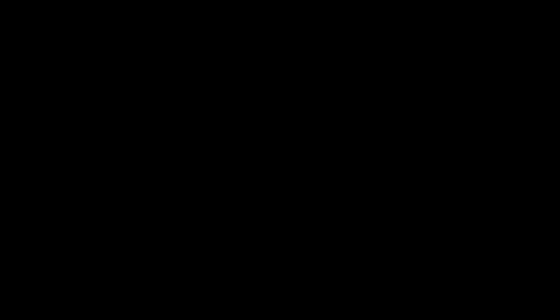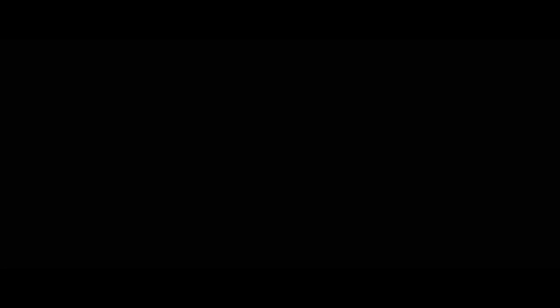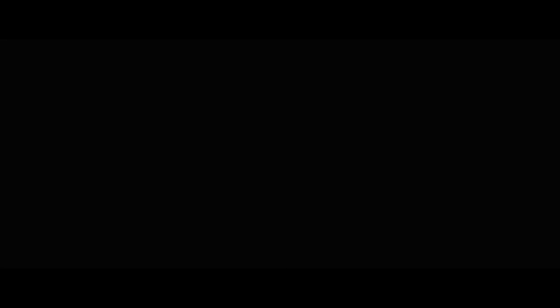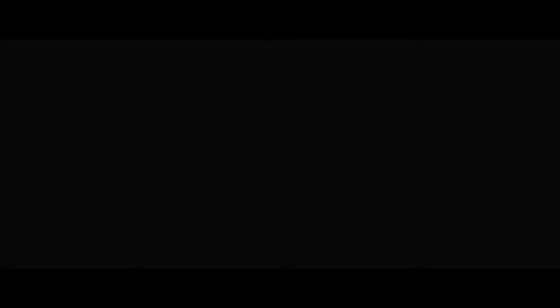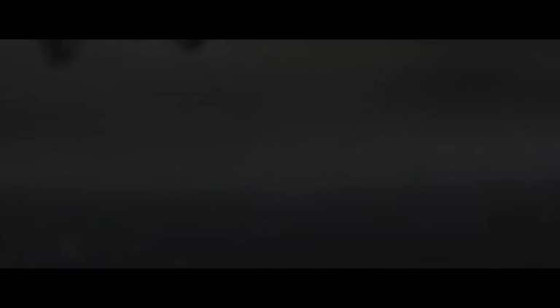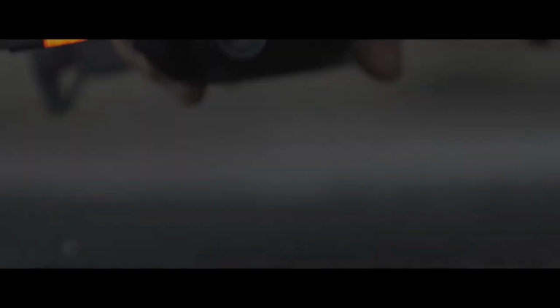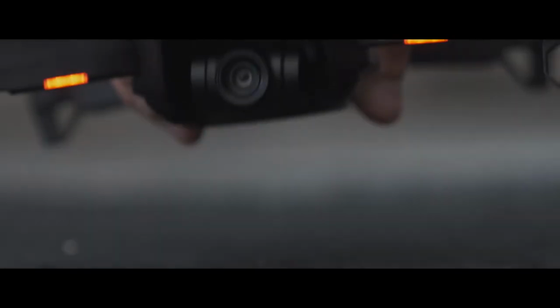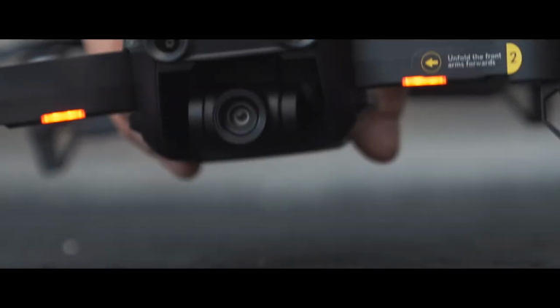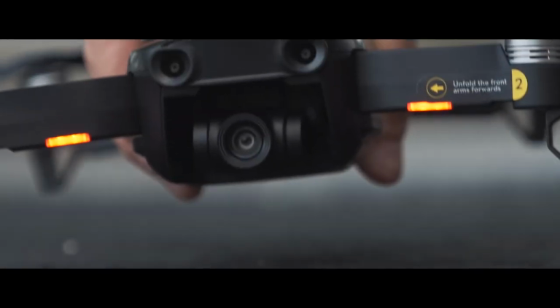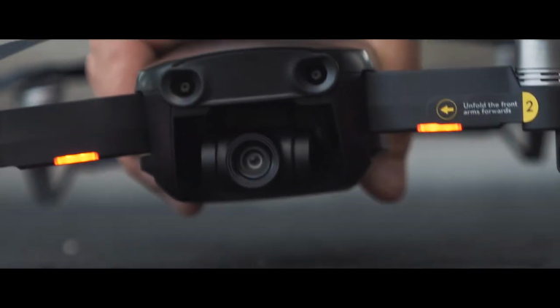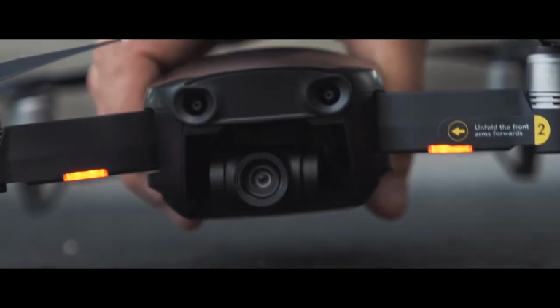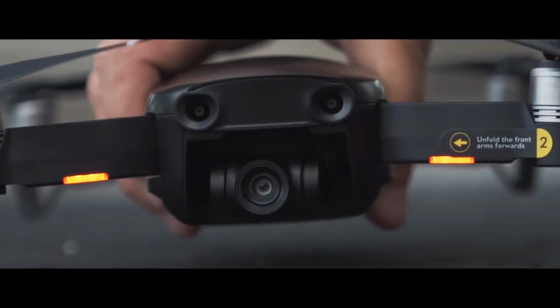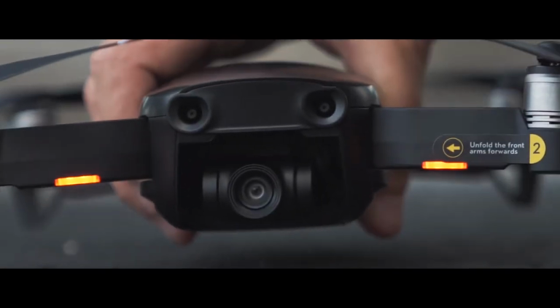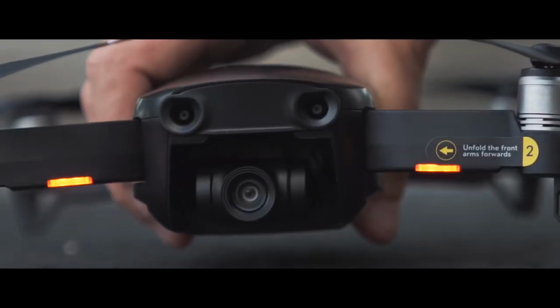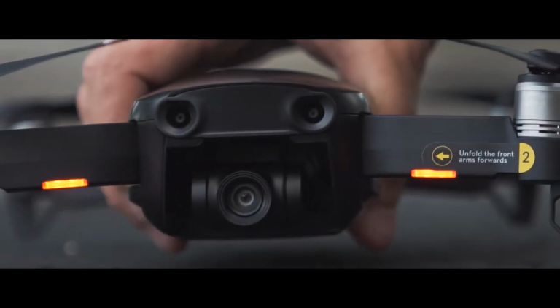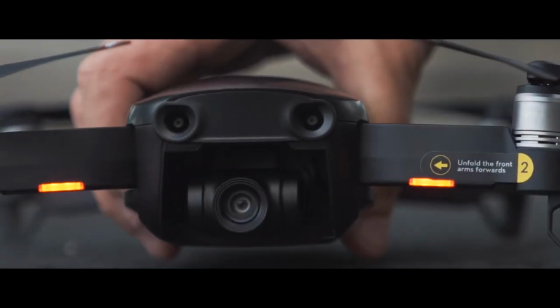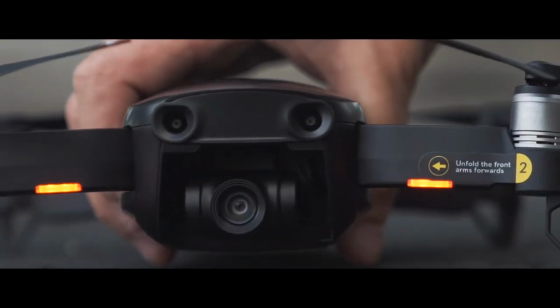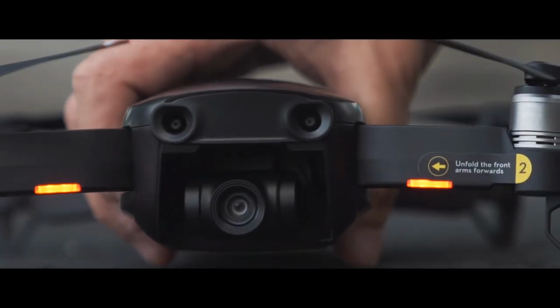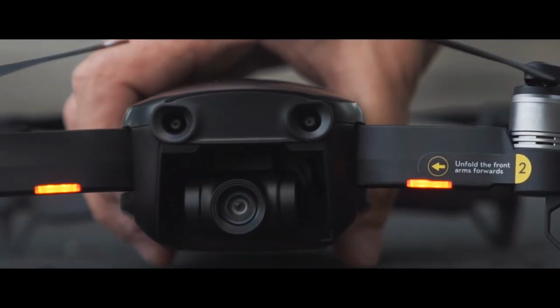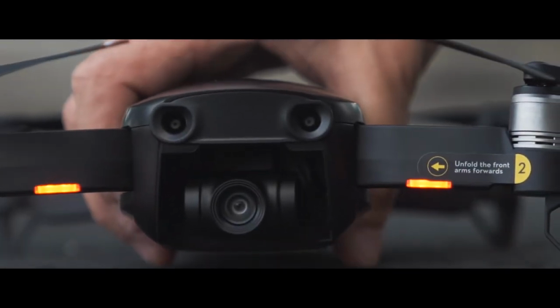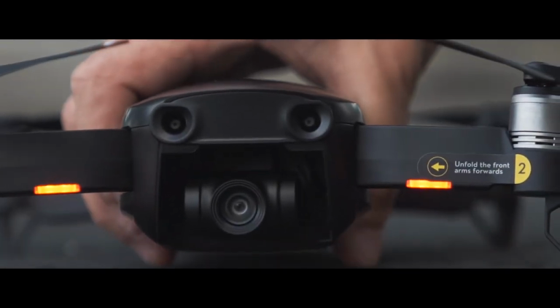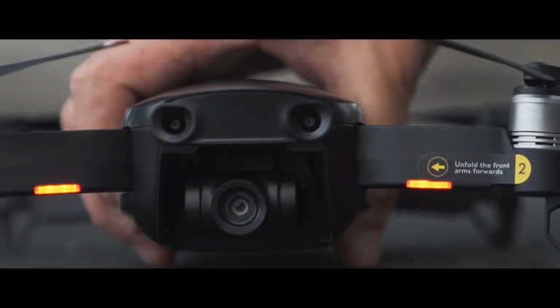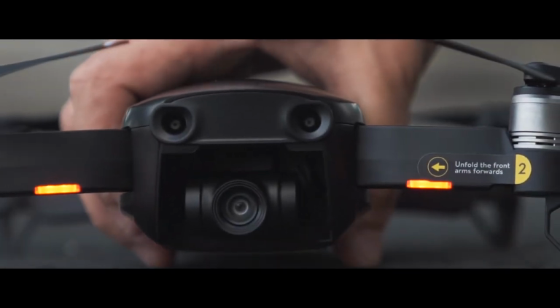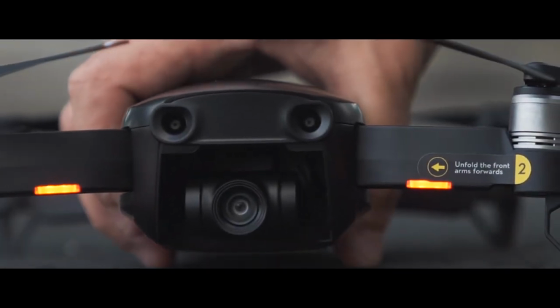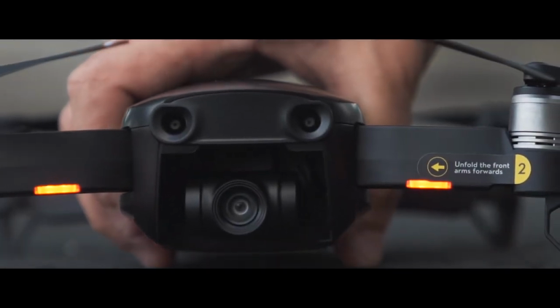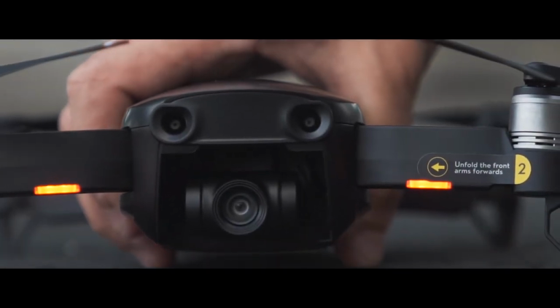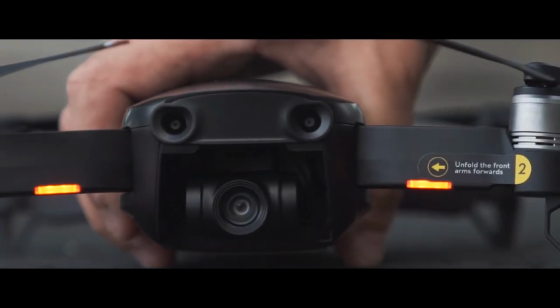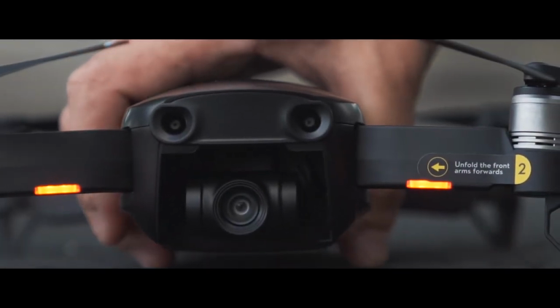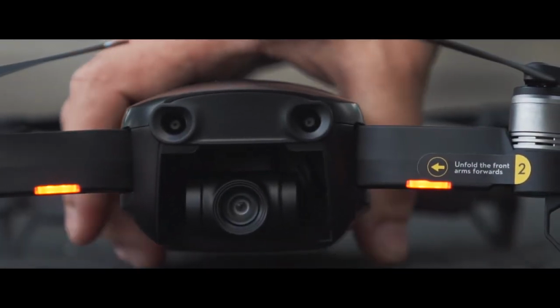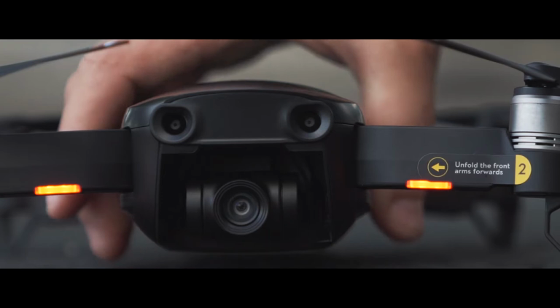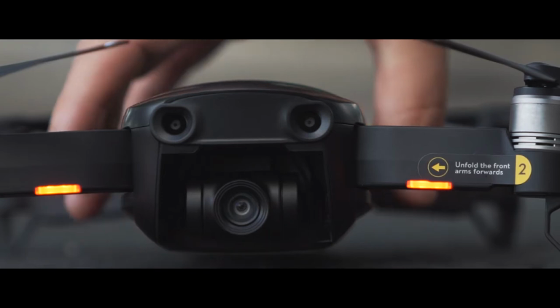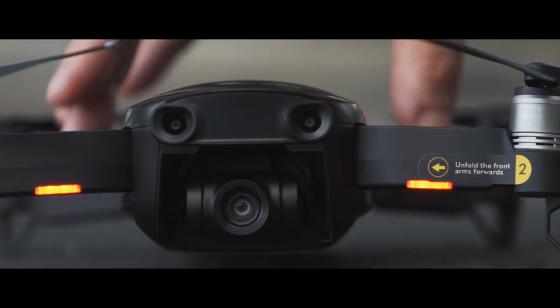How's it going guys? Today I wanted to bring you a quick video about DJI's newest drone, the Mavic Air.